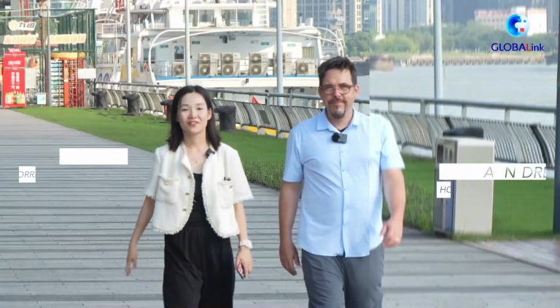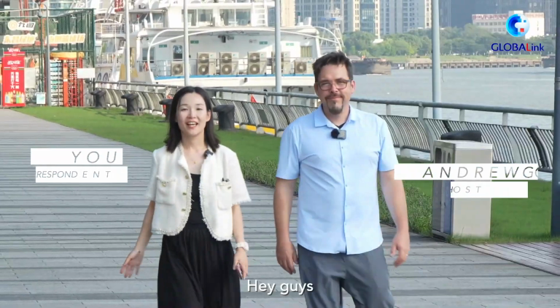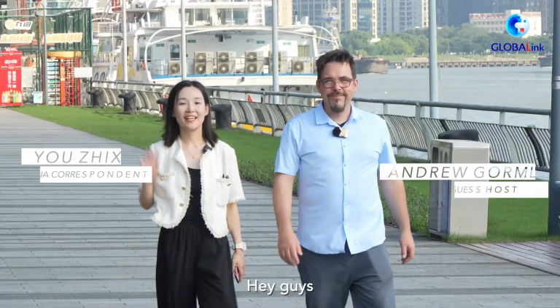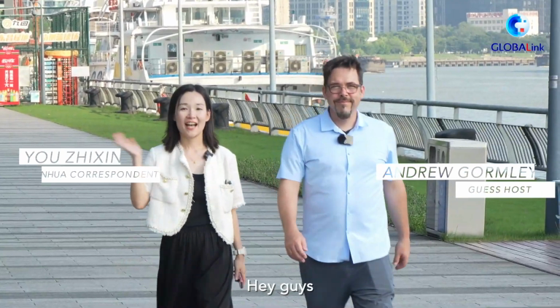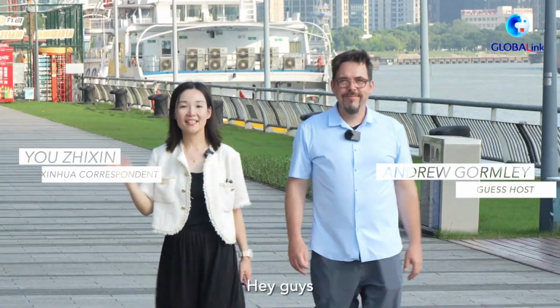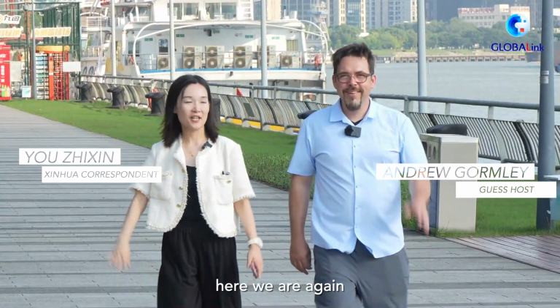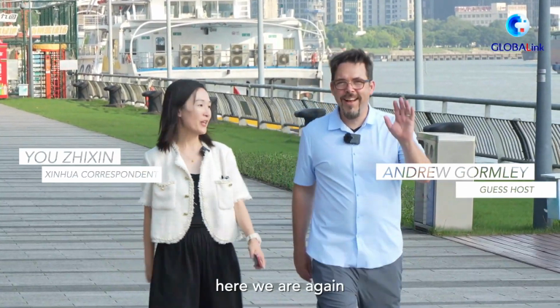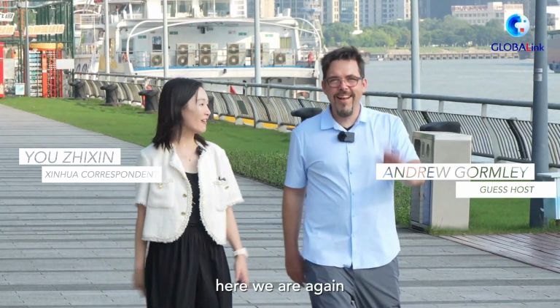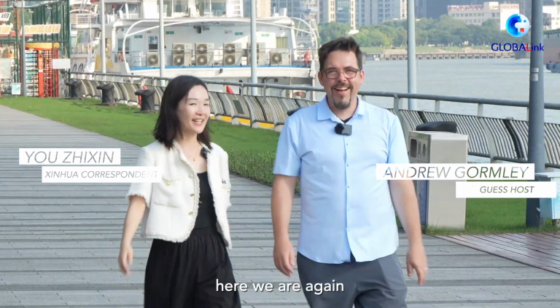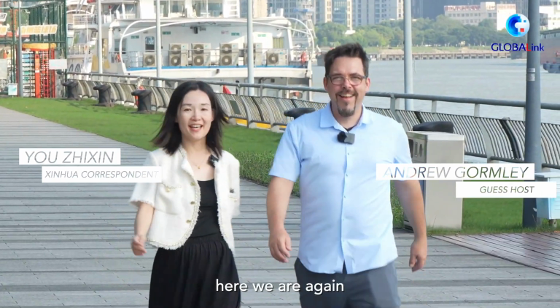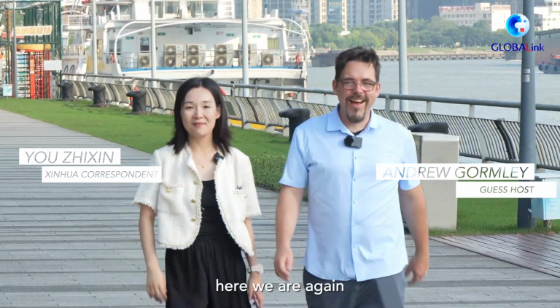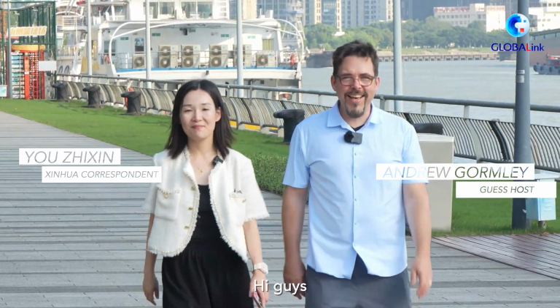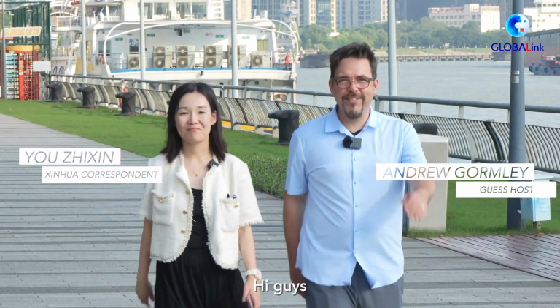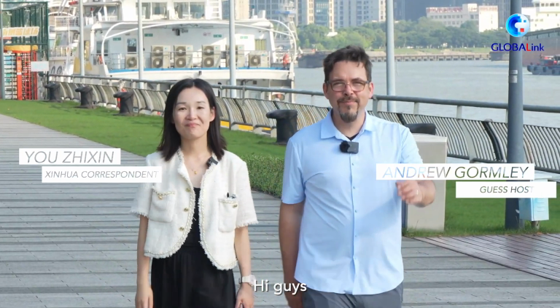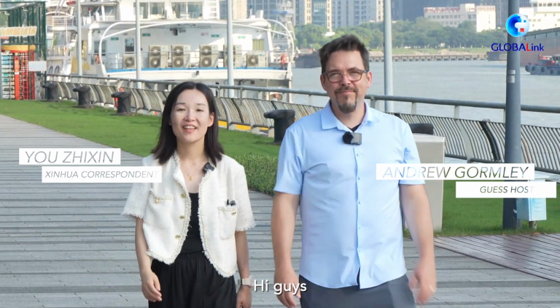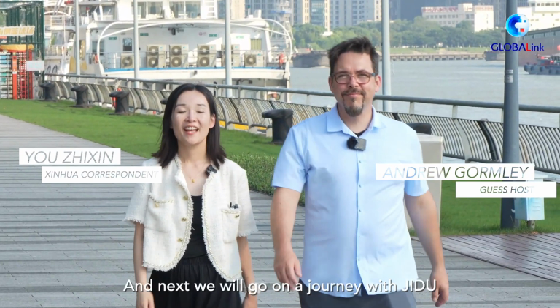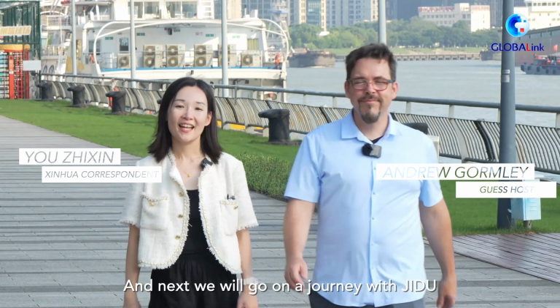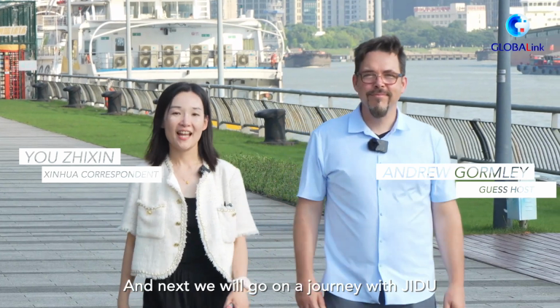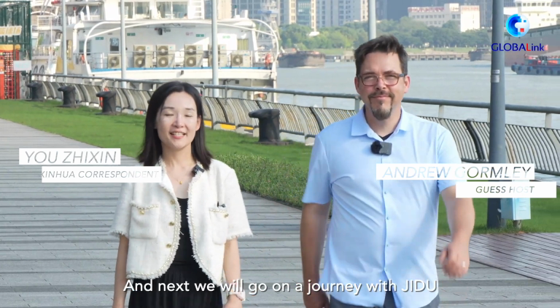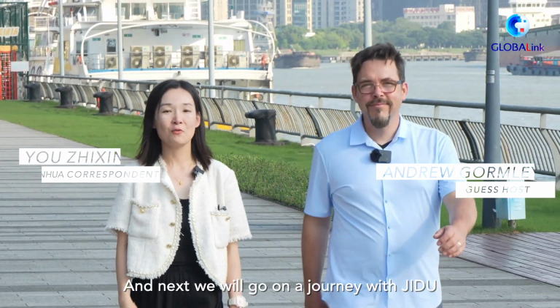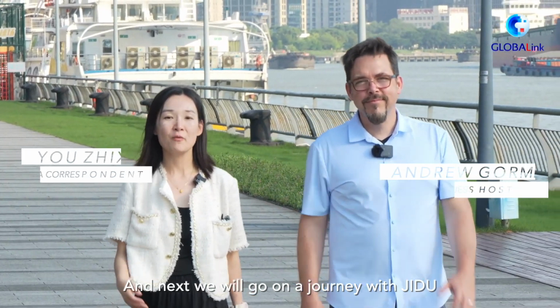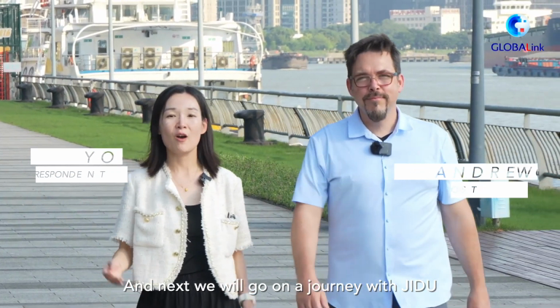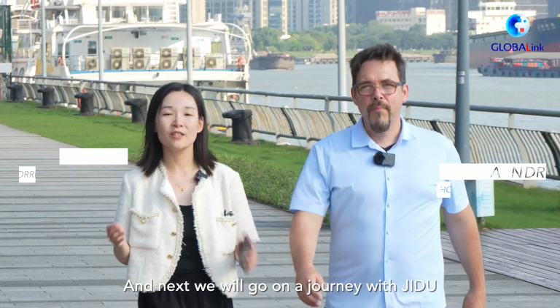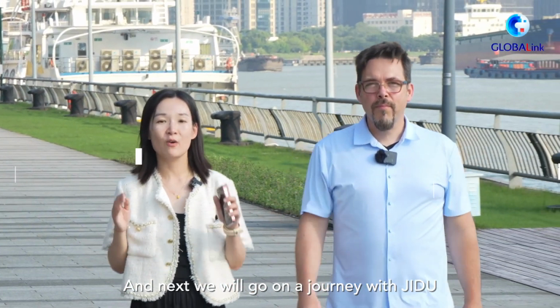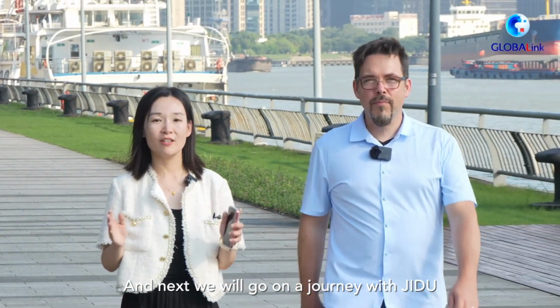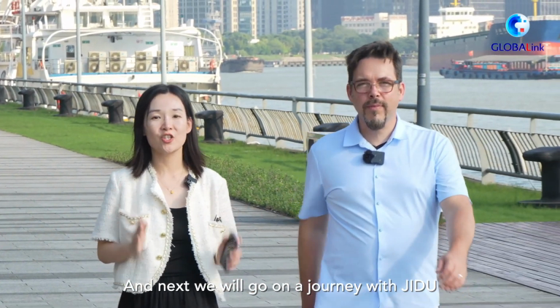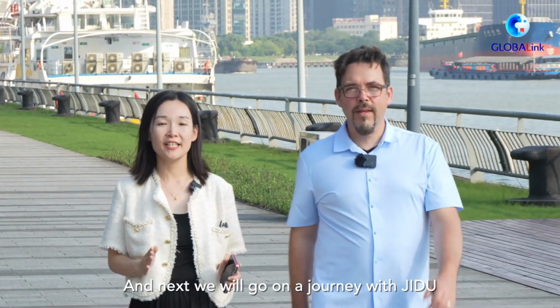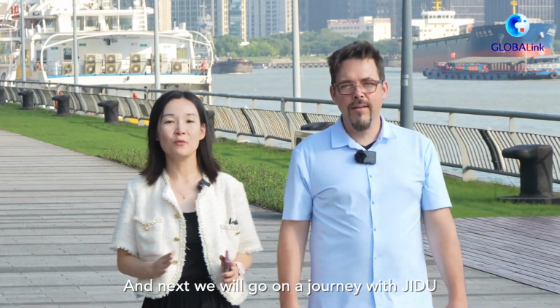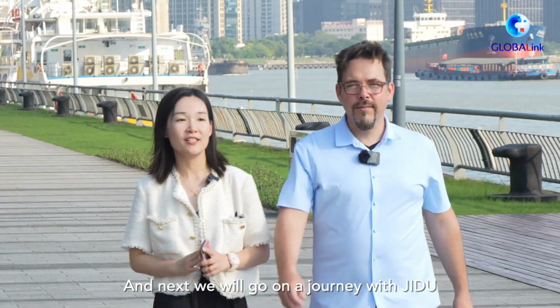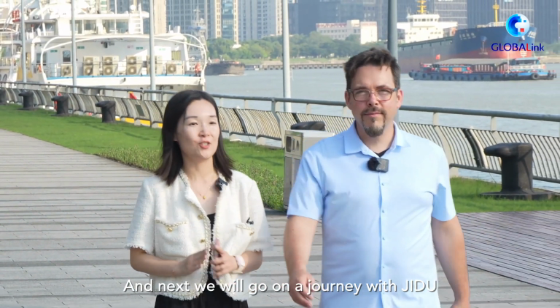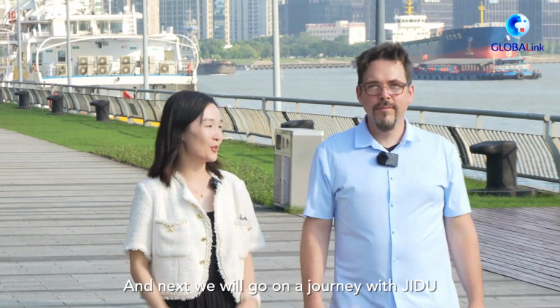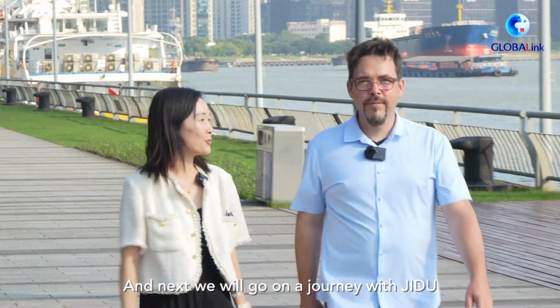Hi guys, here we are again. Next we will go on a journey with Jidu.